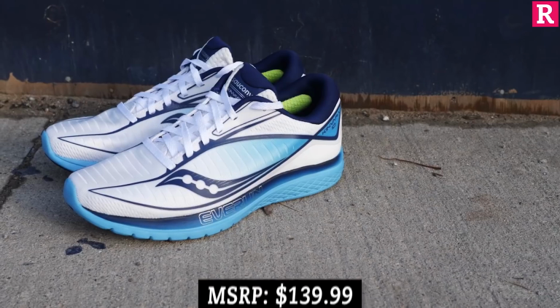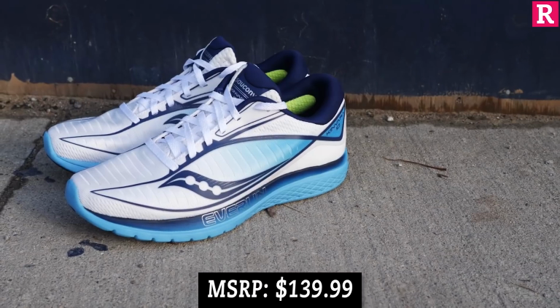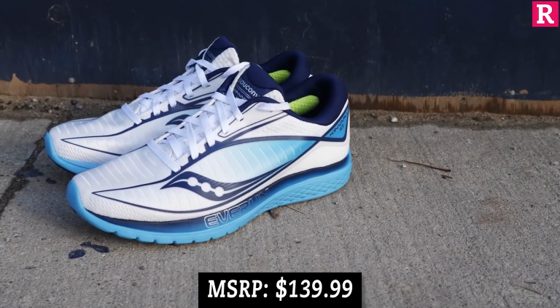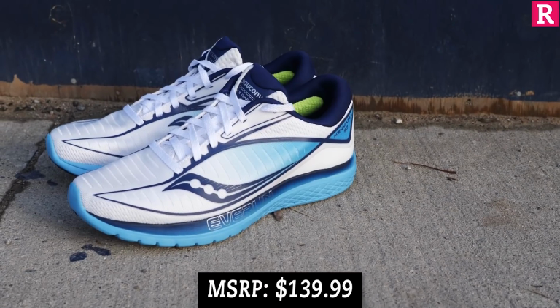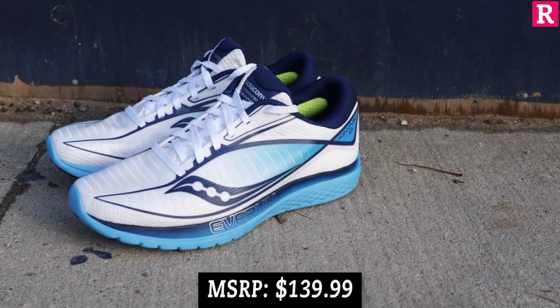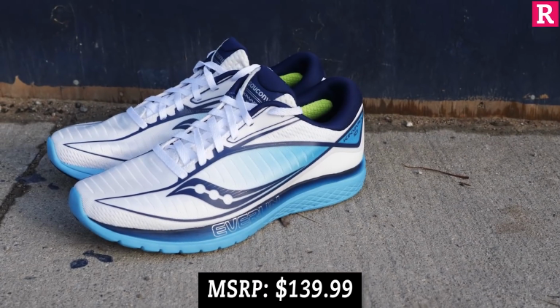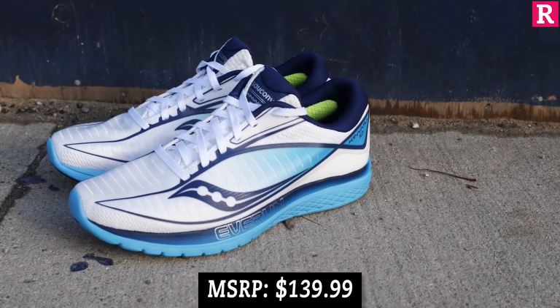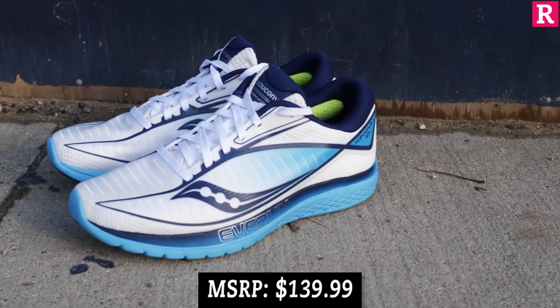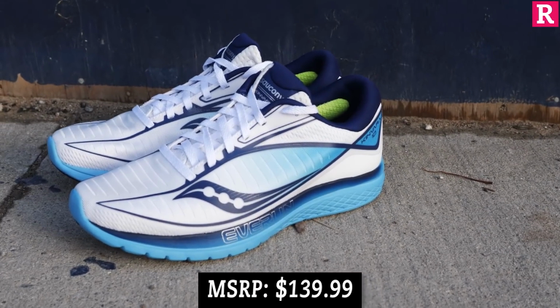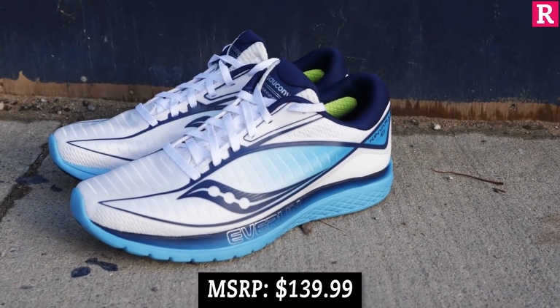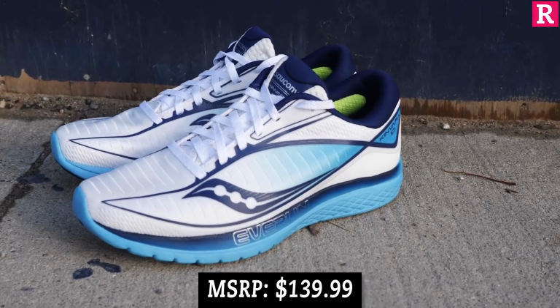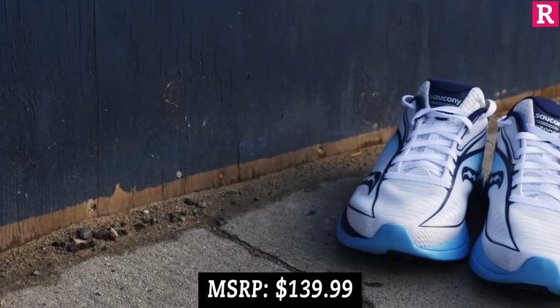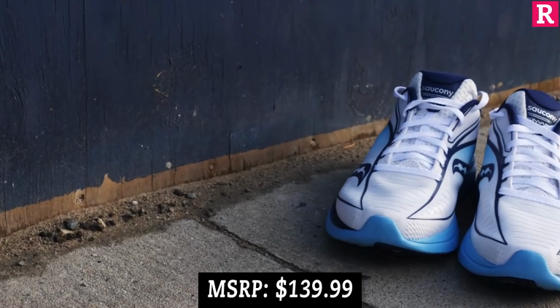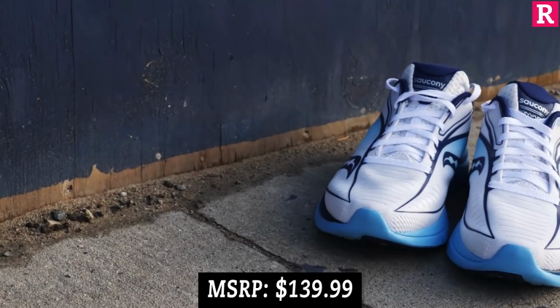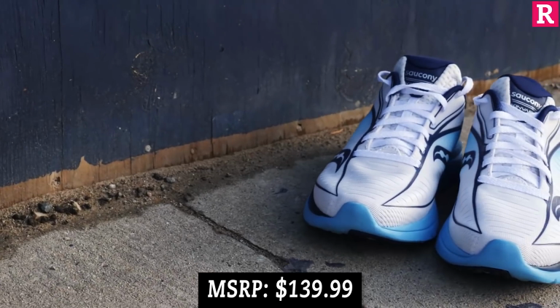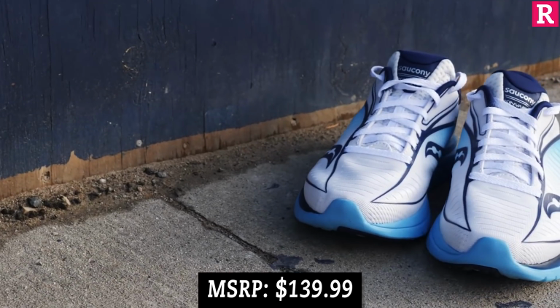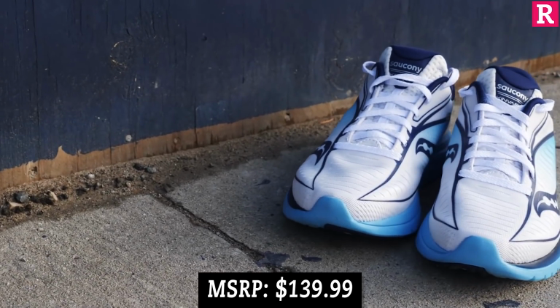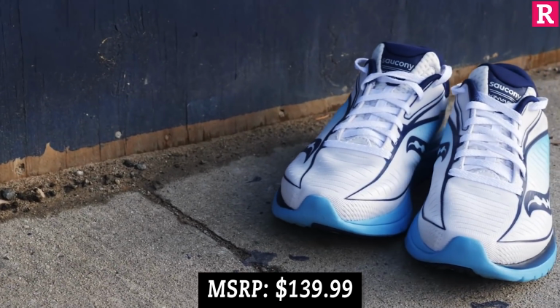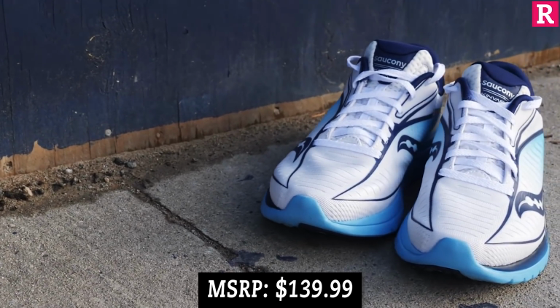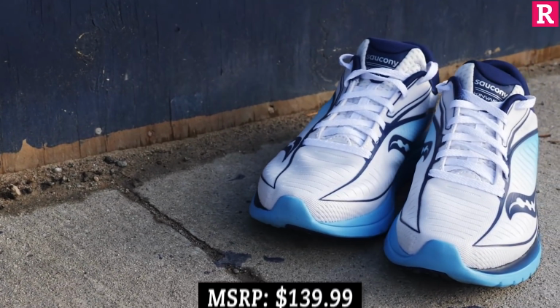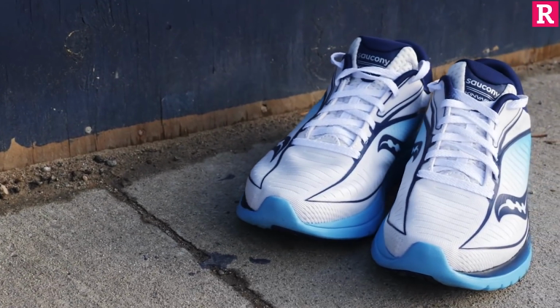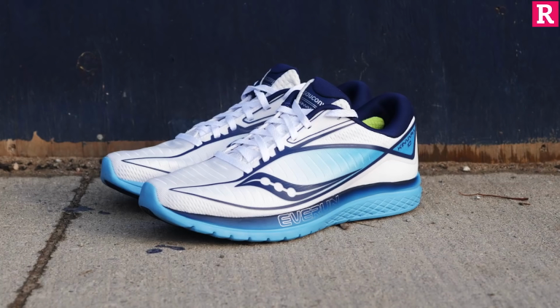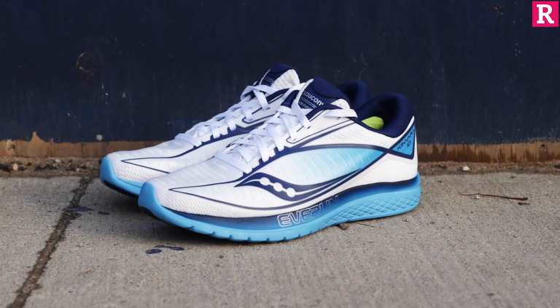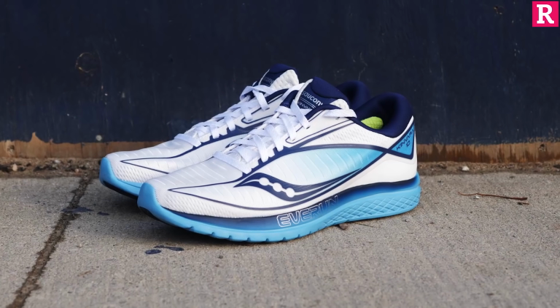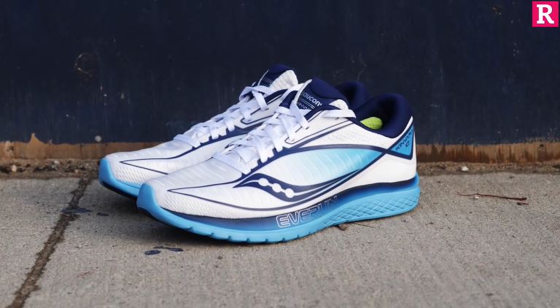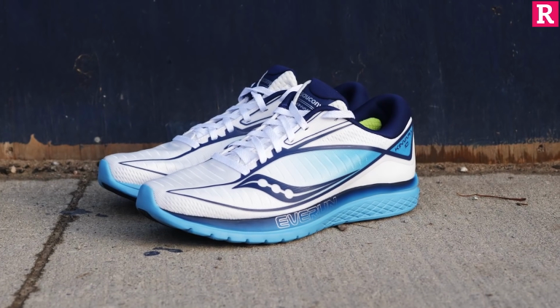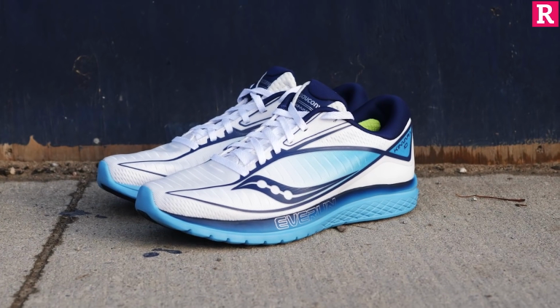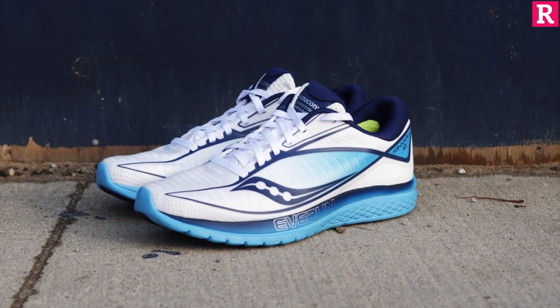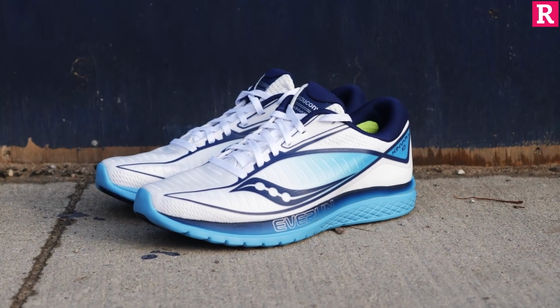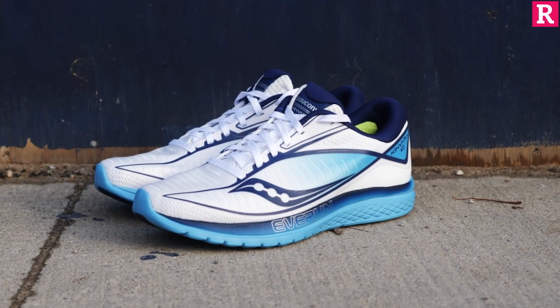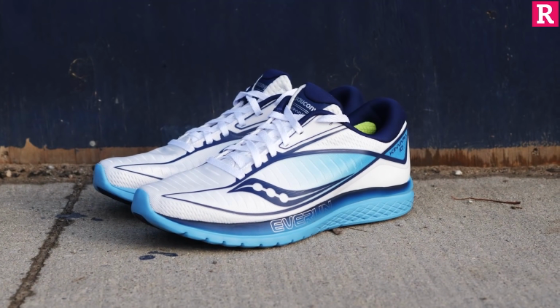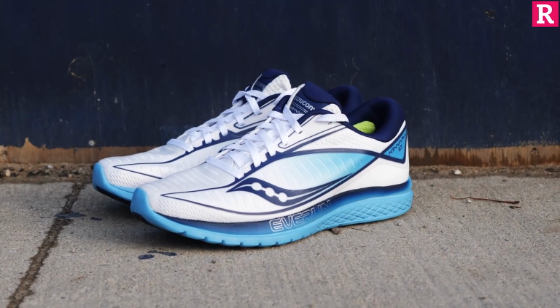This shoe comes out January 1st, 2019. It retails for $140 Canadian dollars and it comes in three colorways for both men and women.